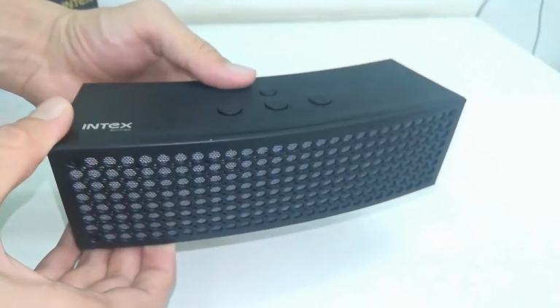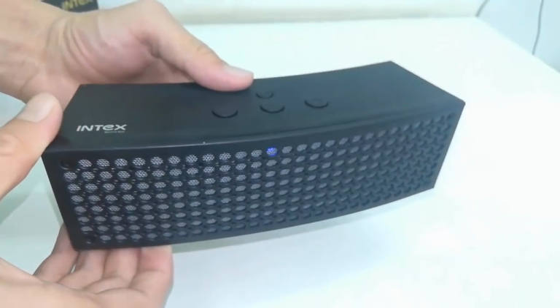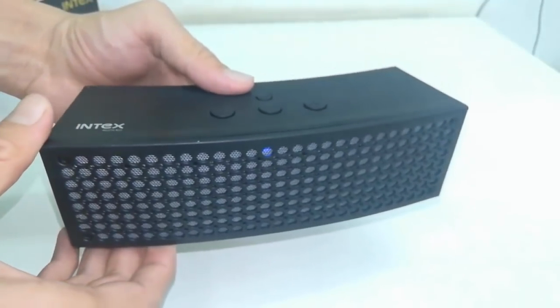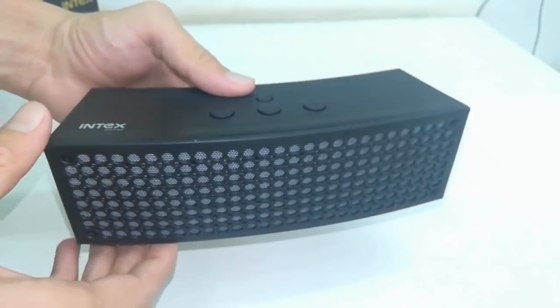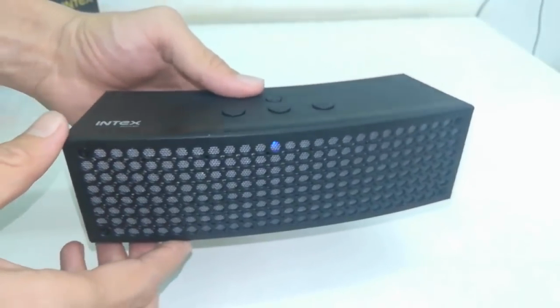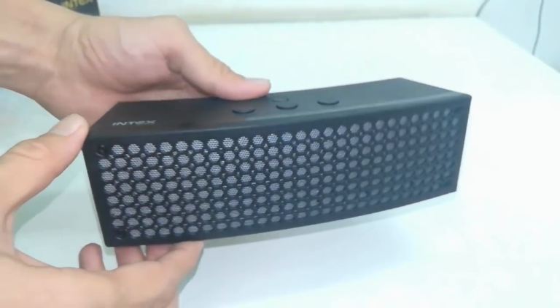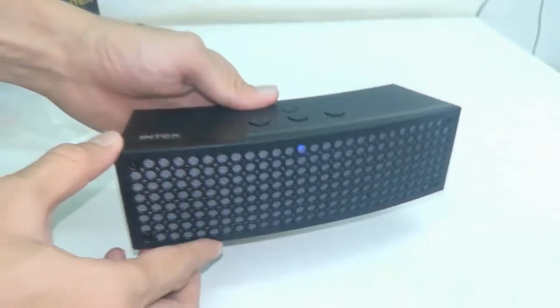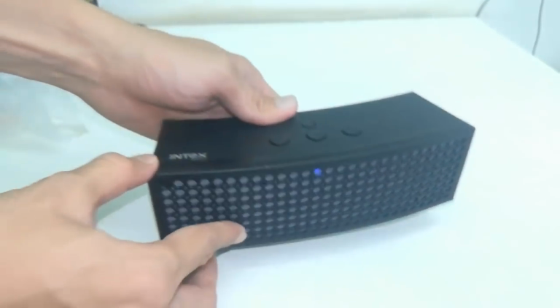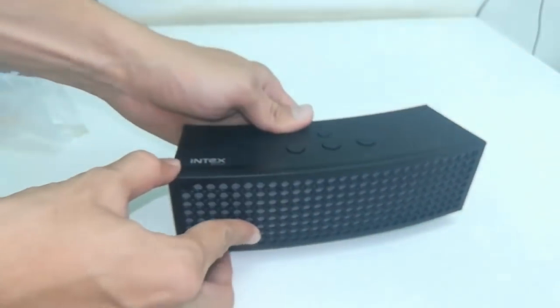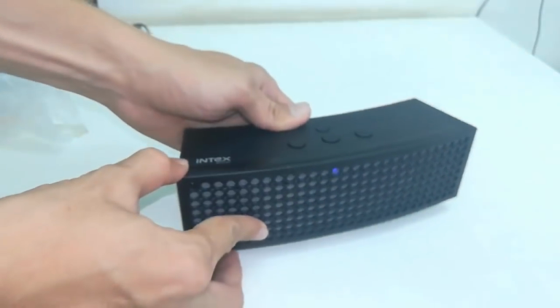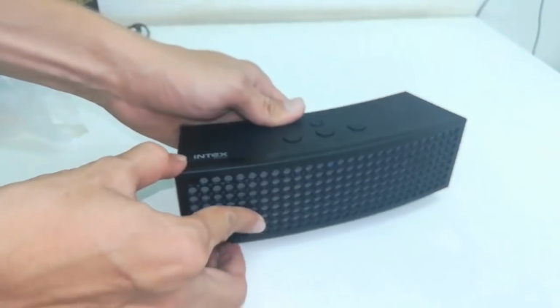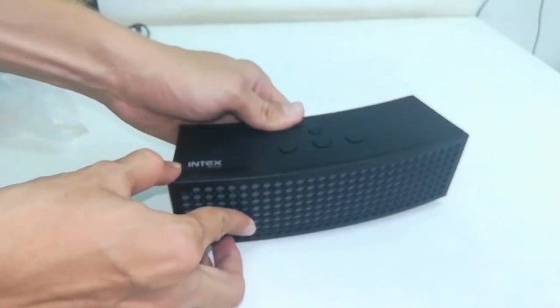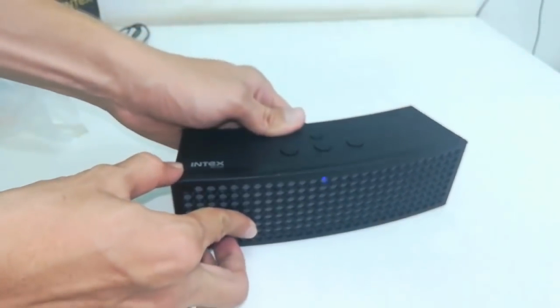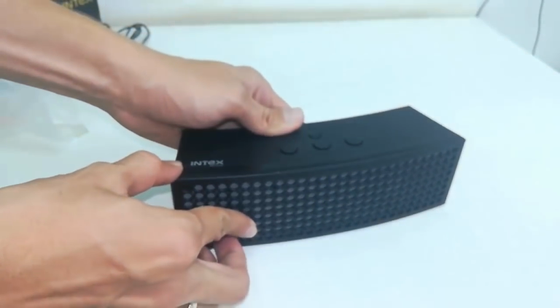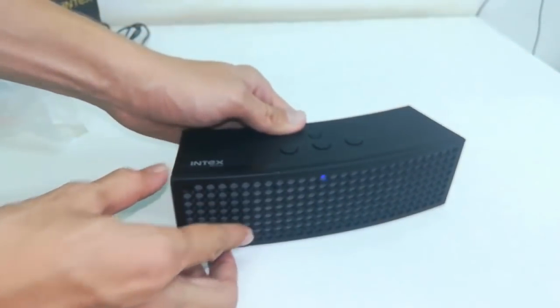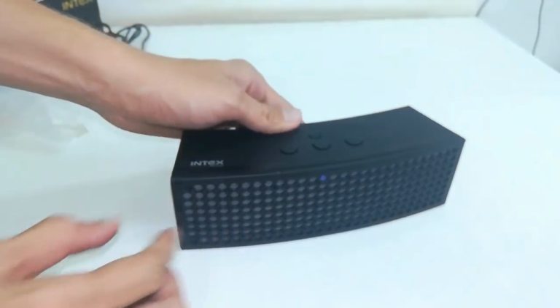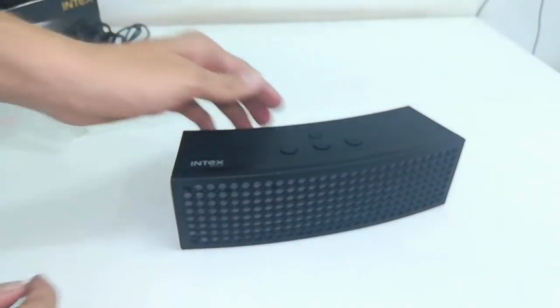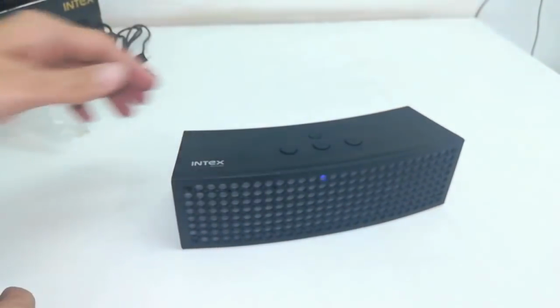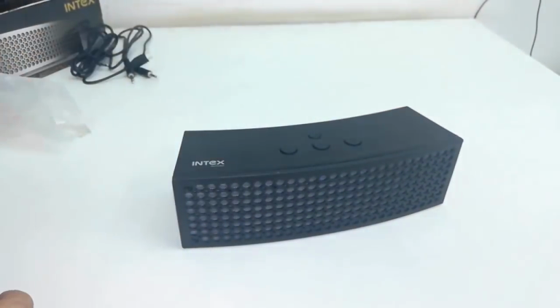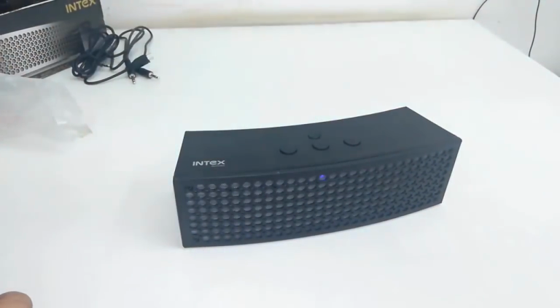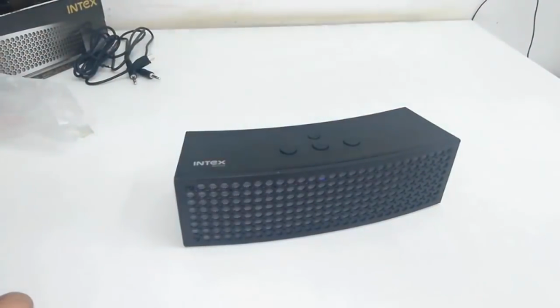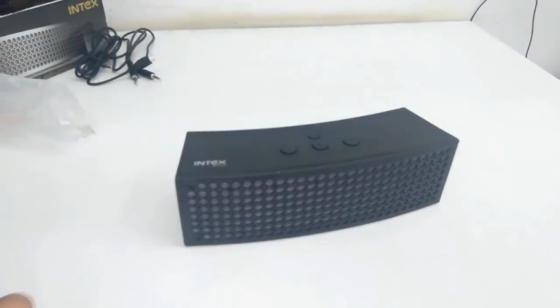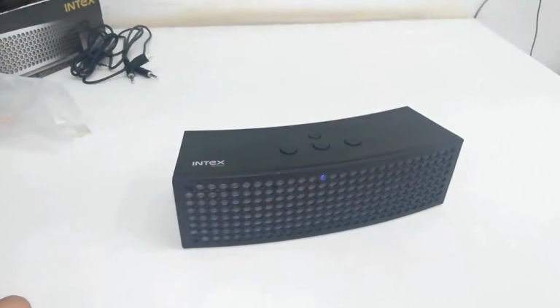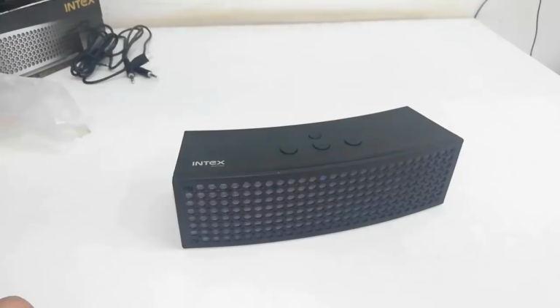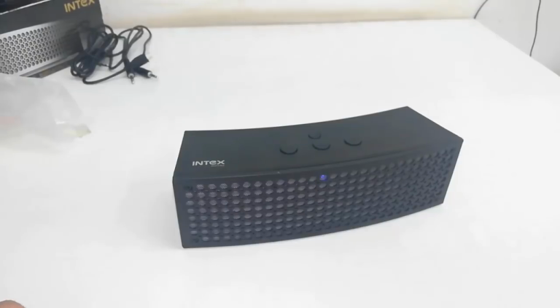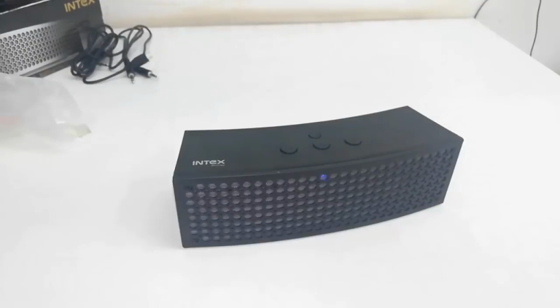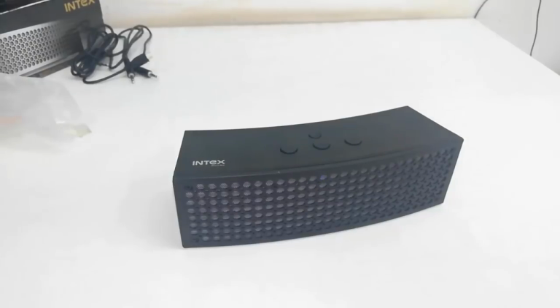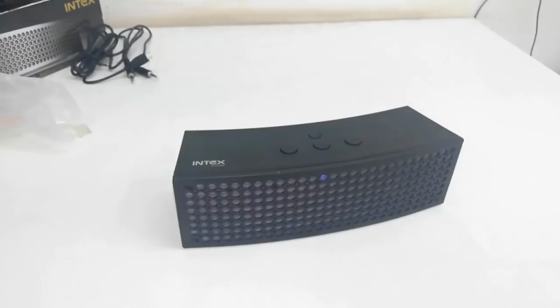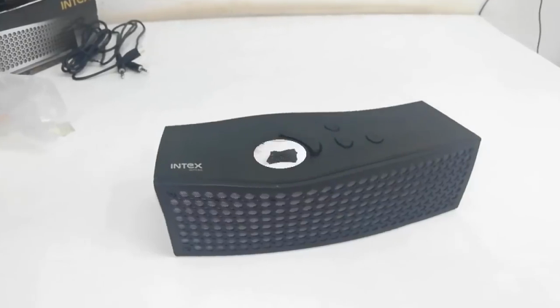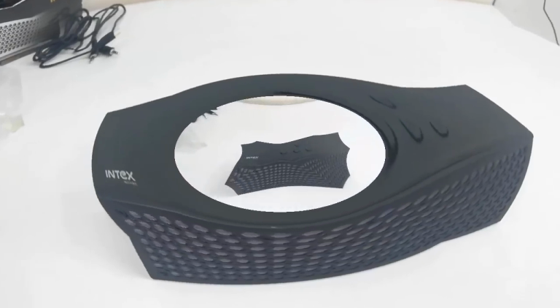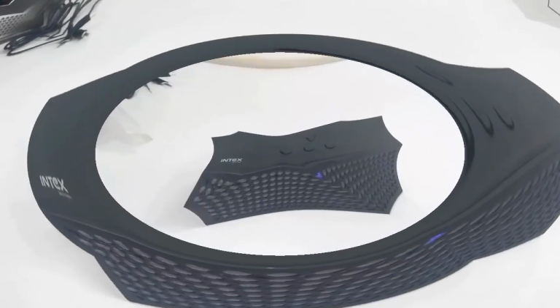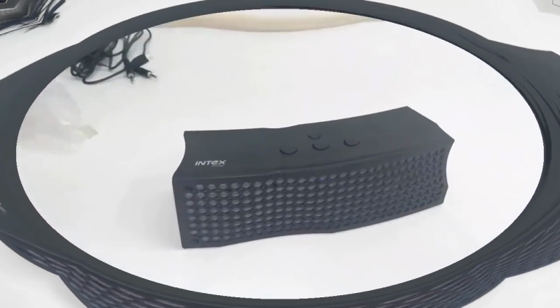Now let's test its sound quality. I'm going to play some songs from my phone, so let's see the sound quality.